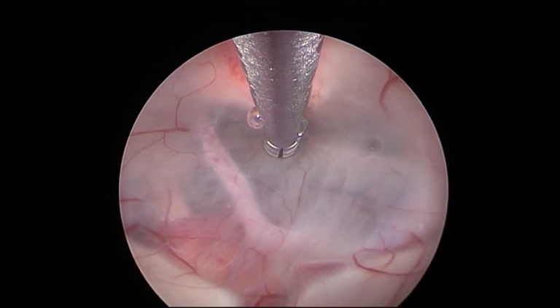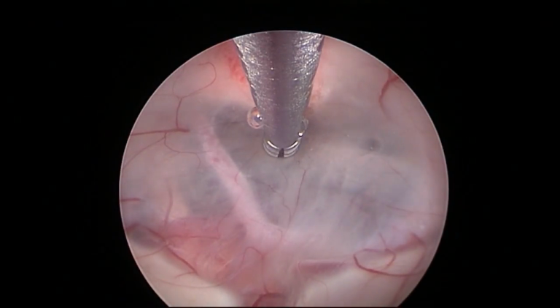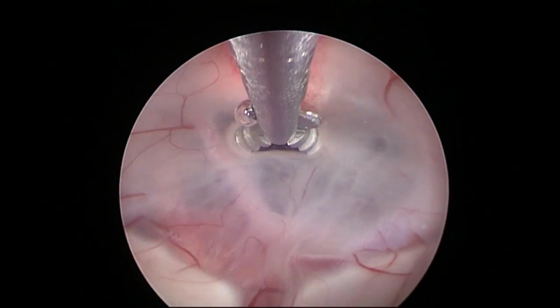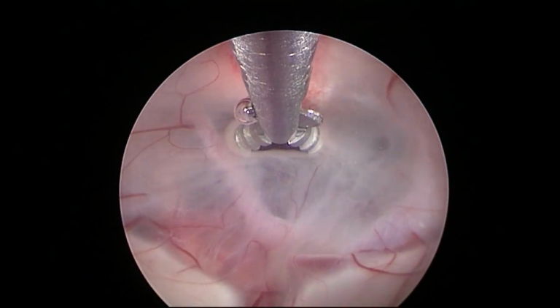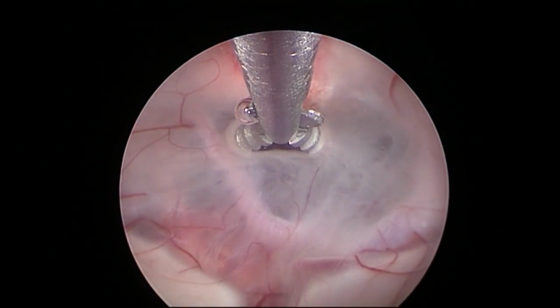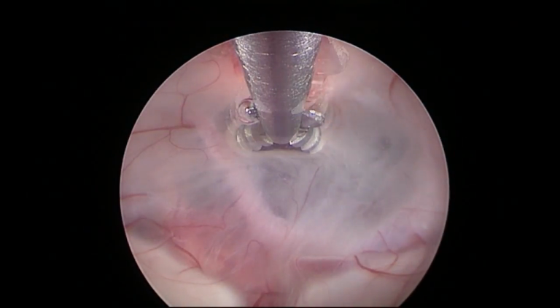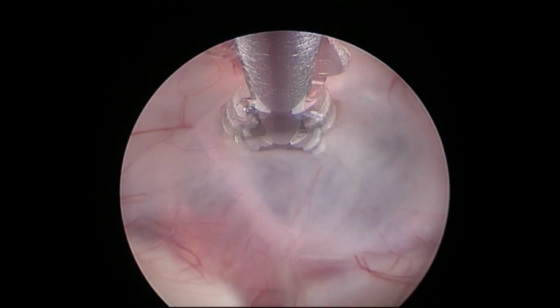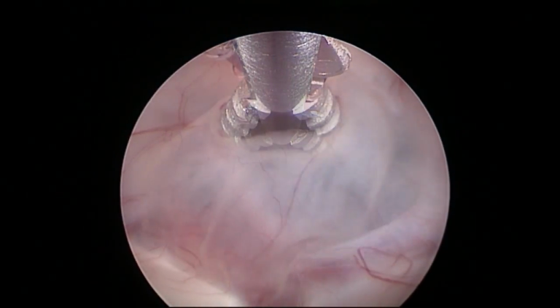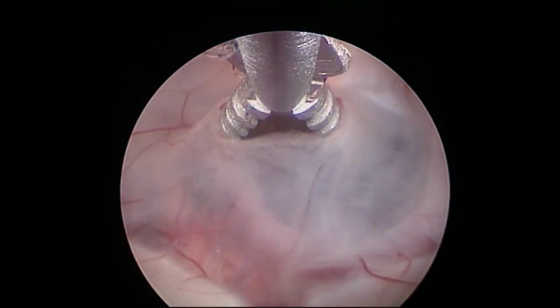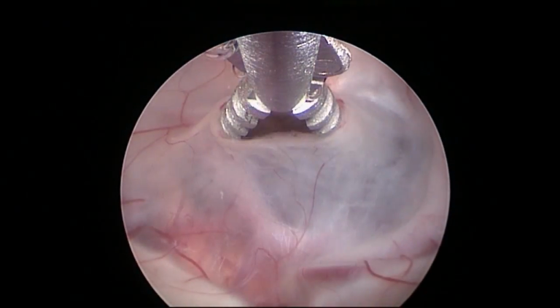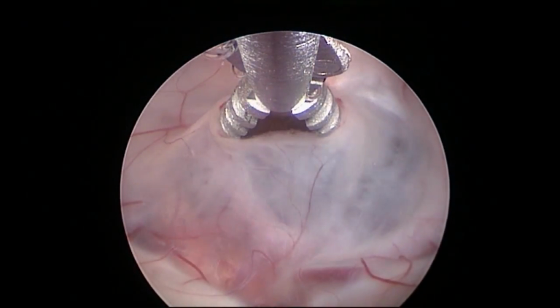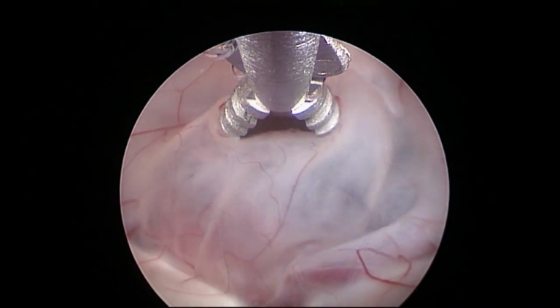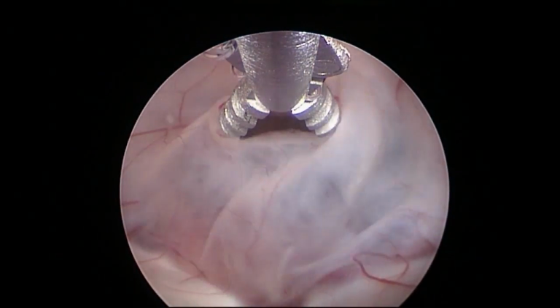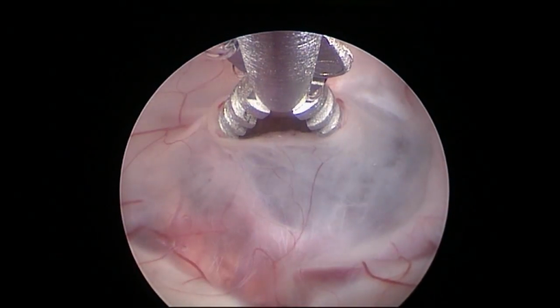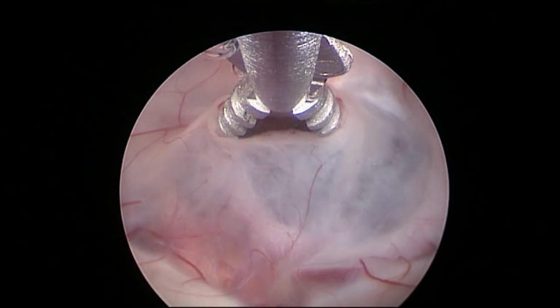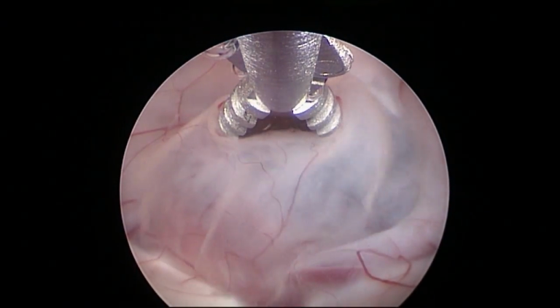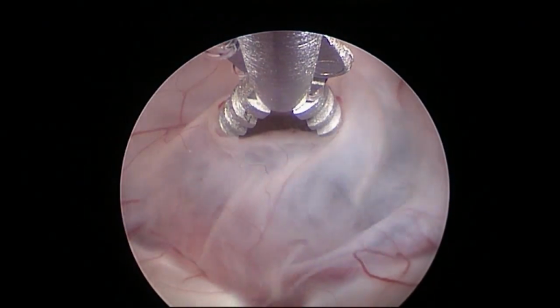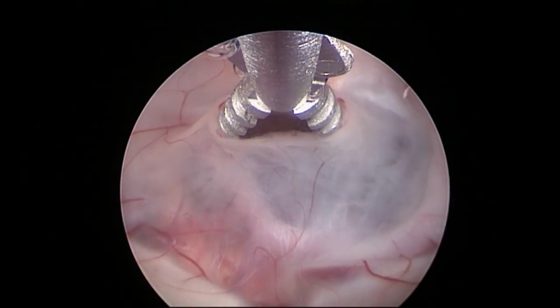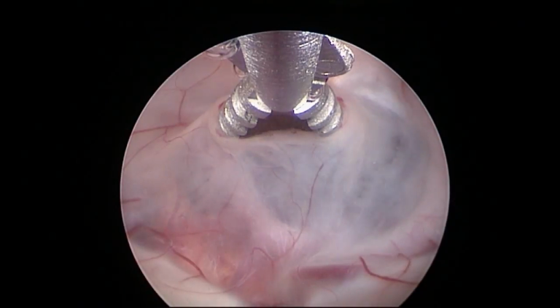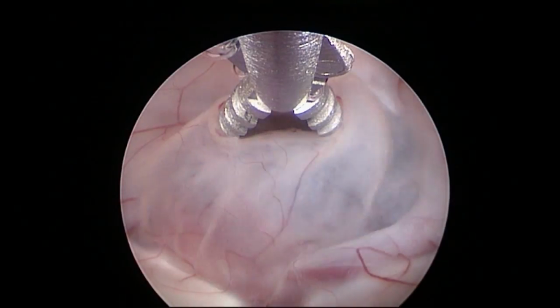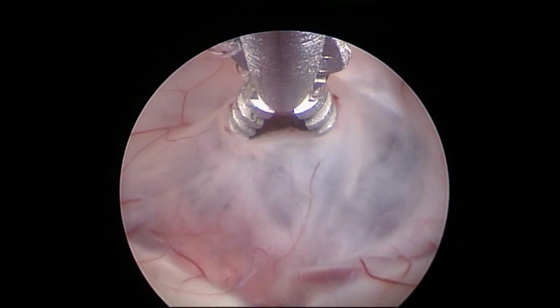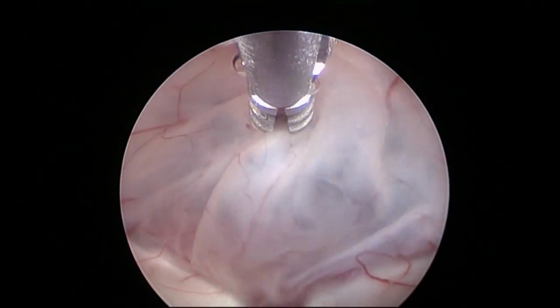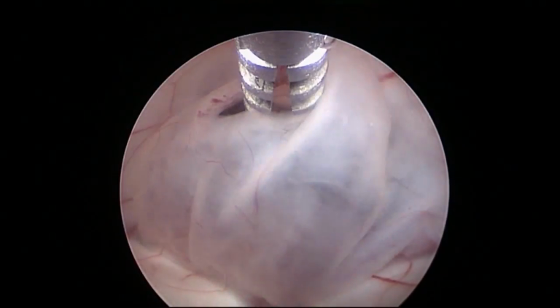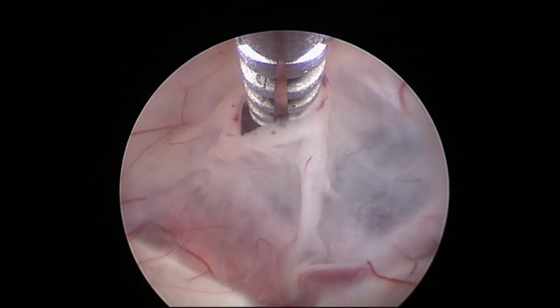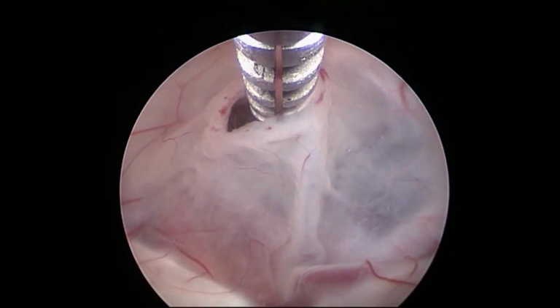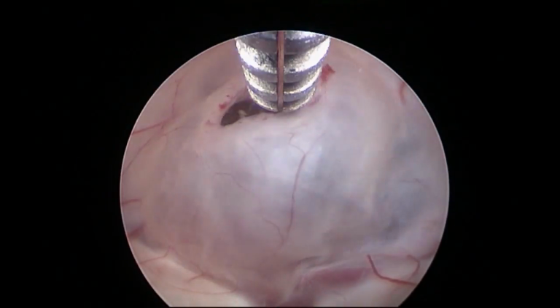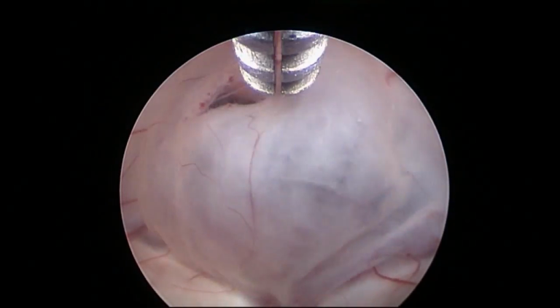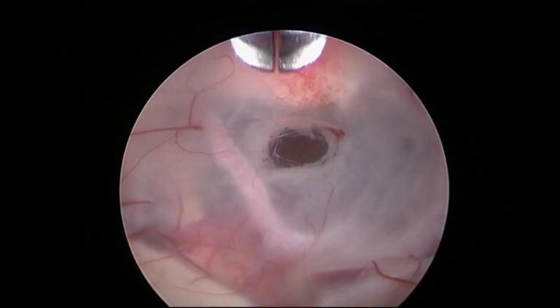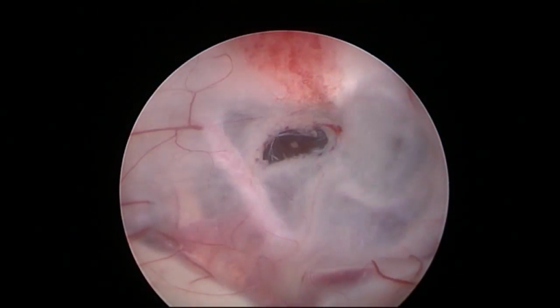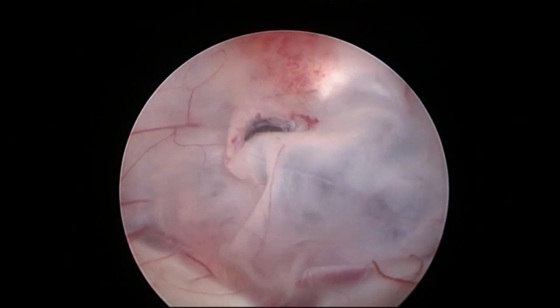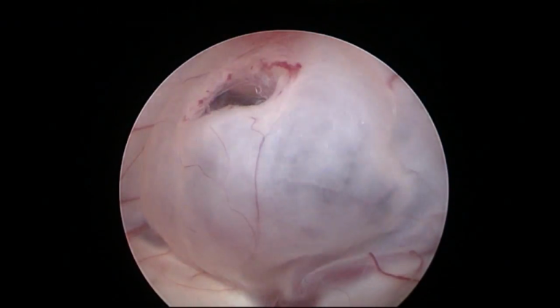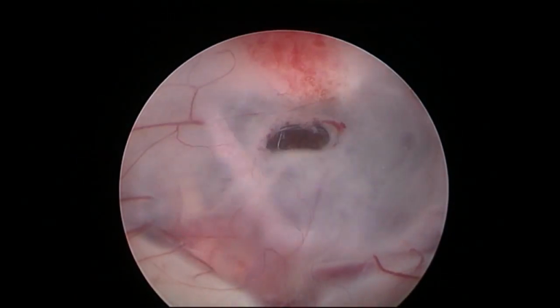The floor of the ventricle is initially perforated on the midline, exactly behind the clivus using the DEC forceps.